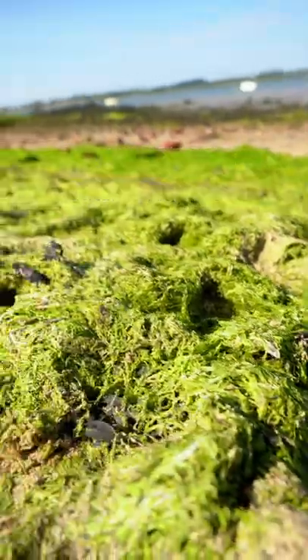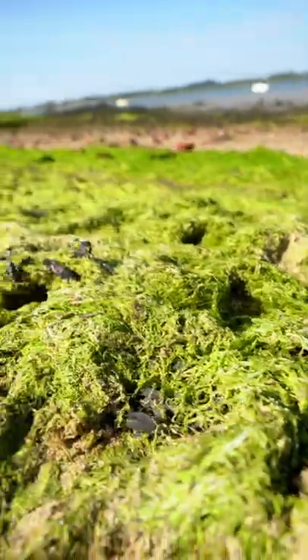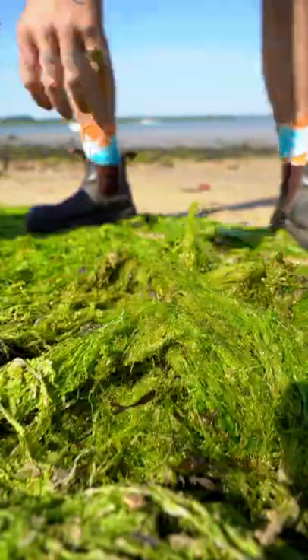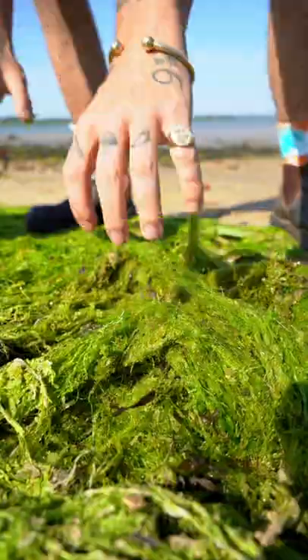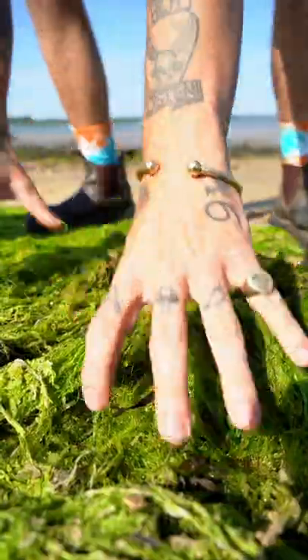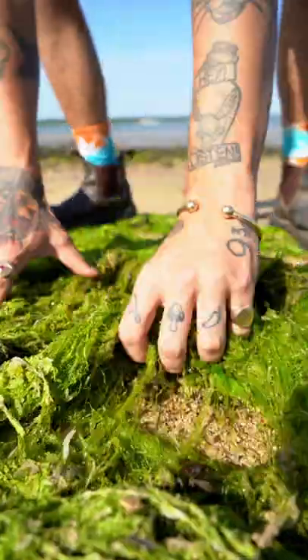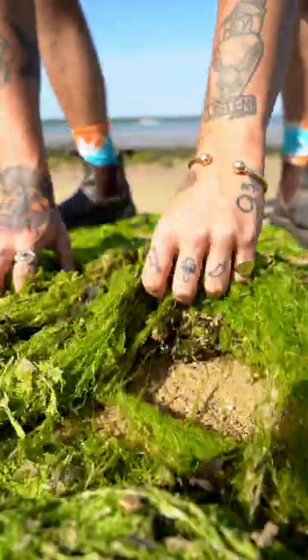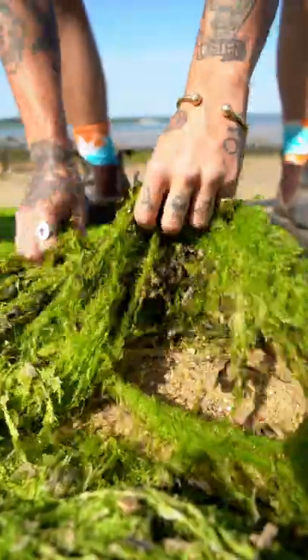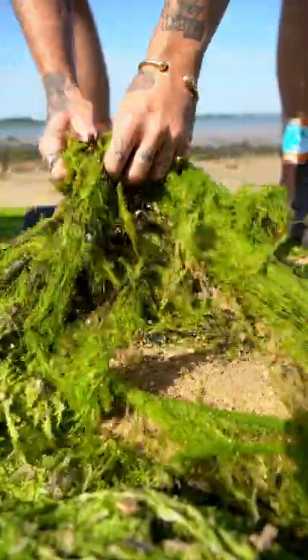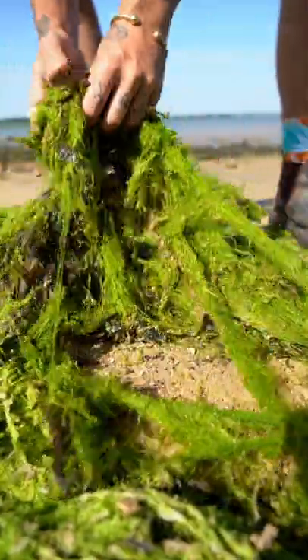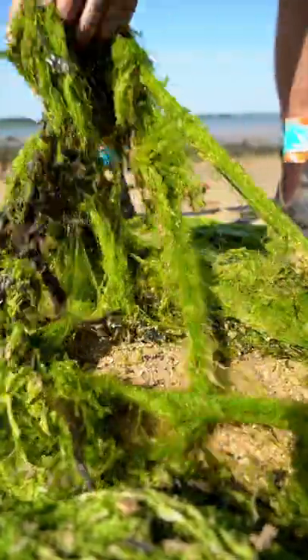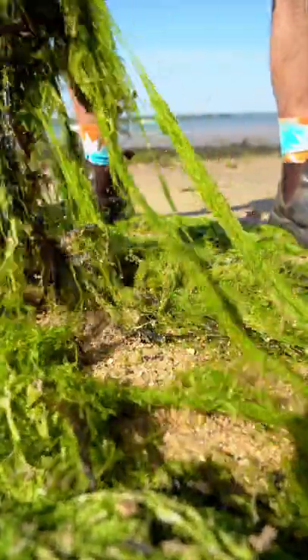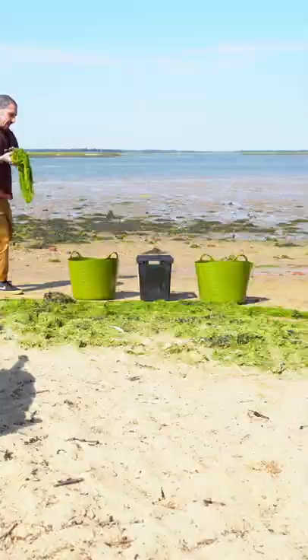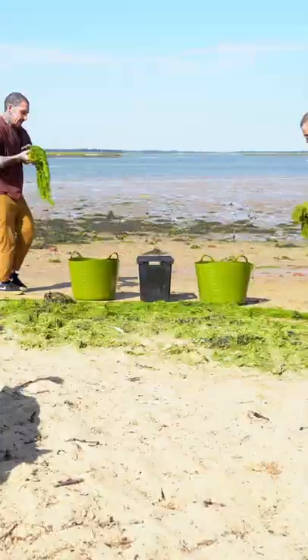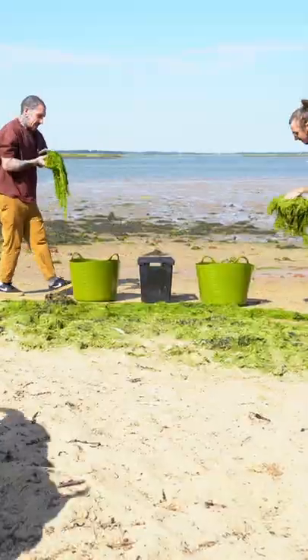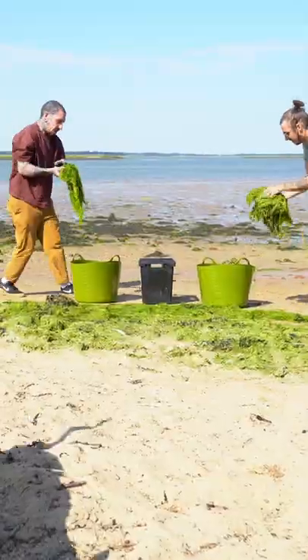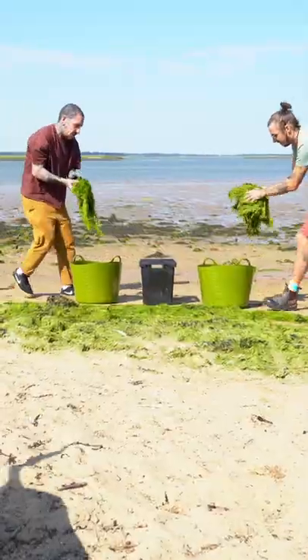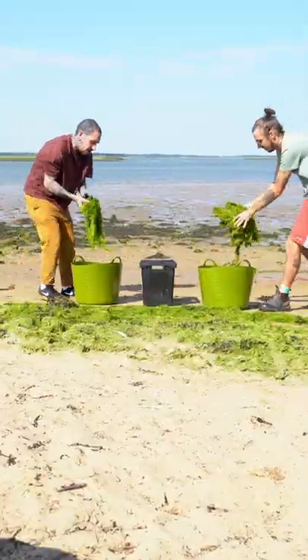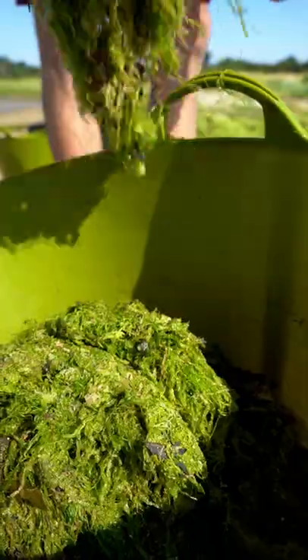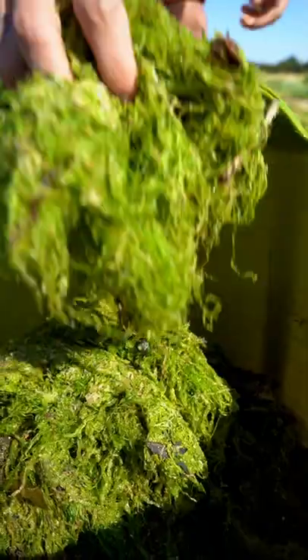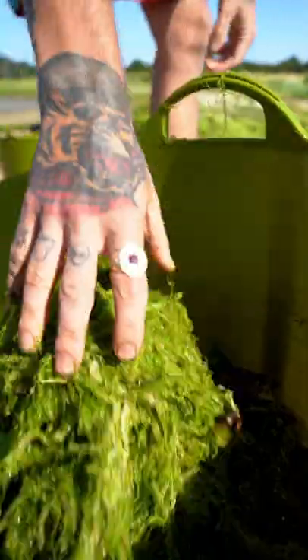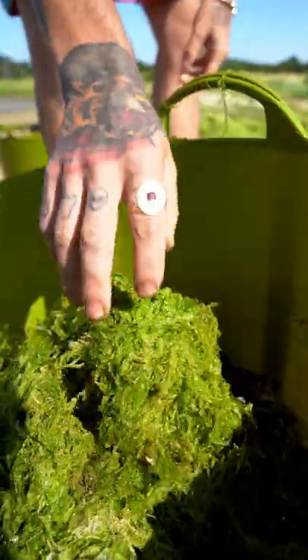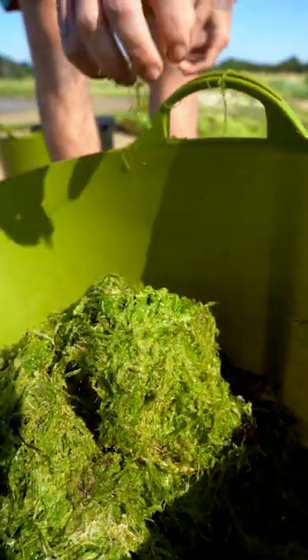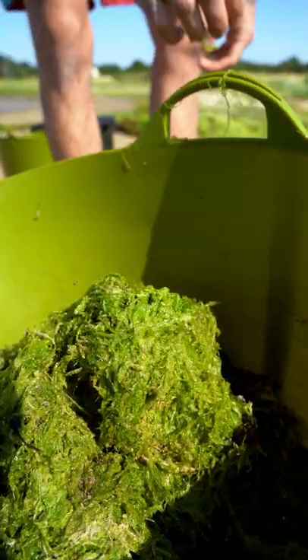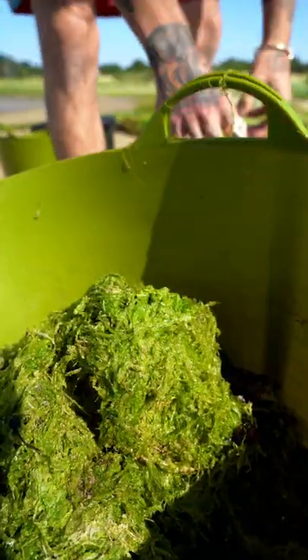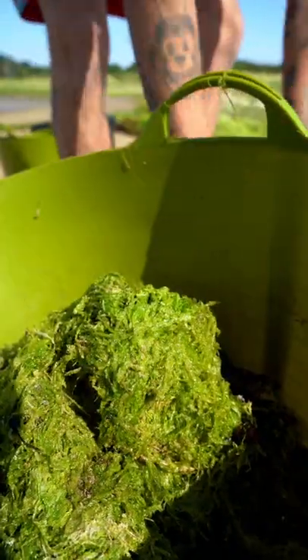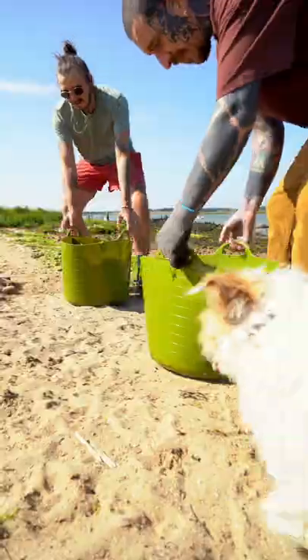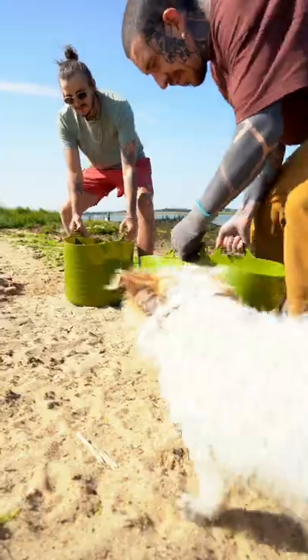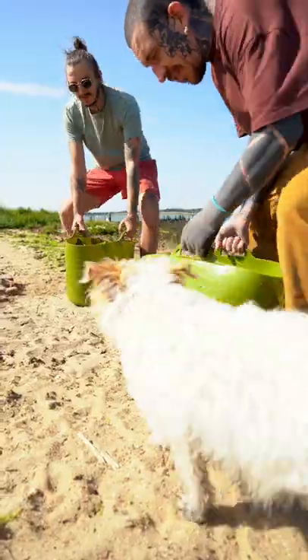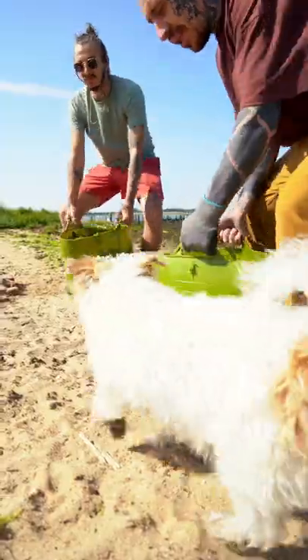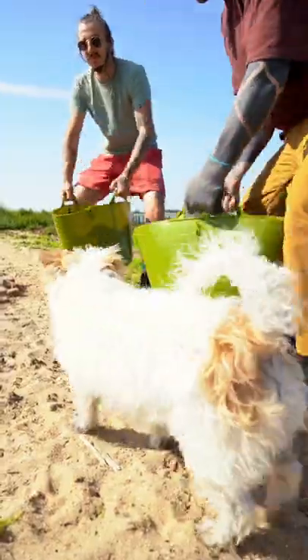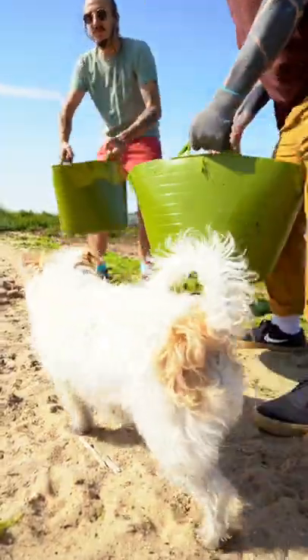You can simply go to your closest beach and collect seaweed that is not attached to a rock, but has been washed up and is in the process of decomposition.